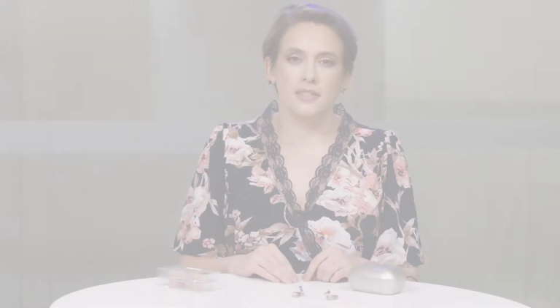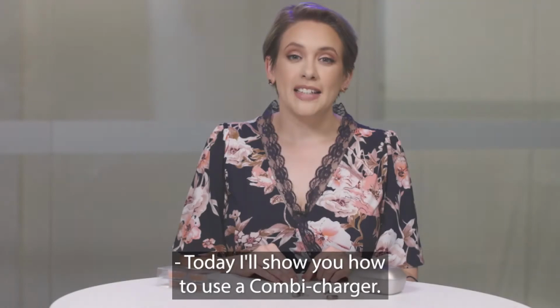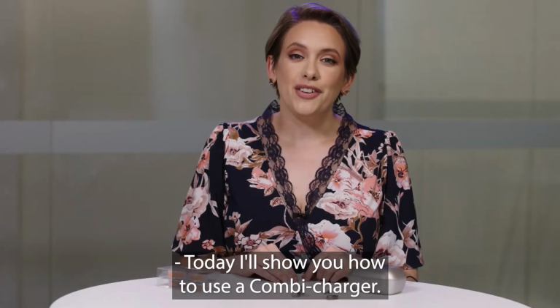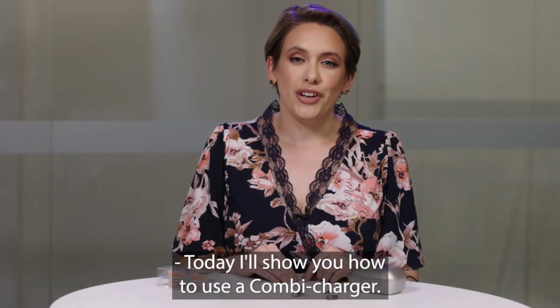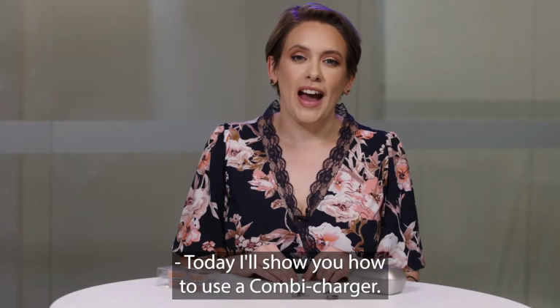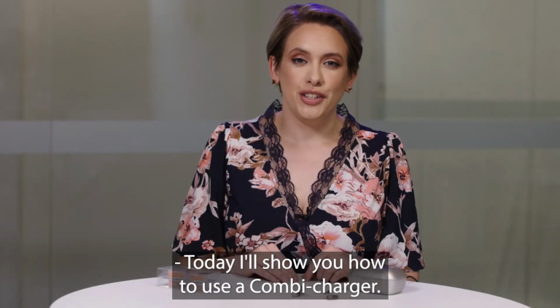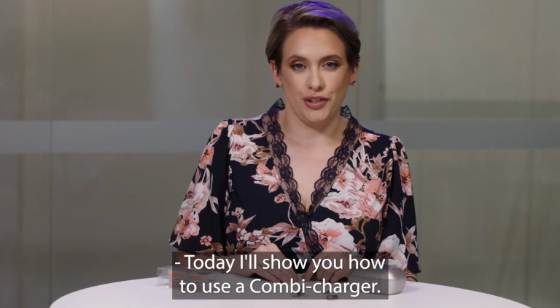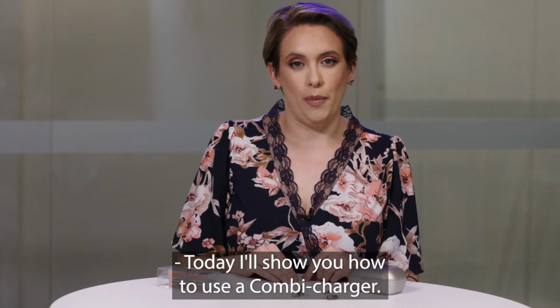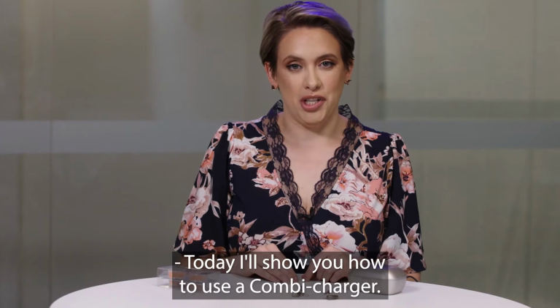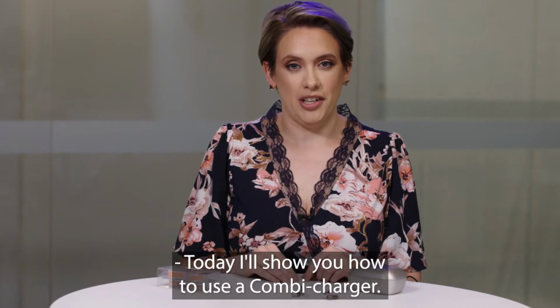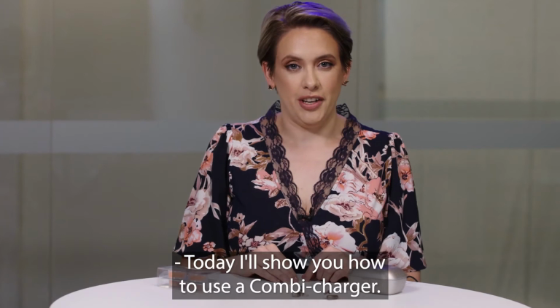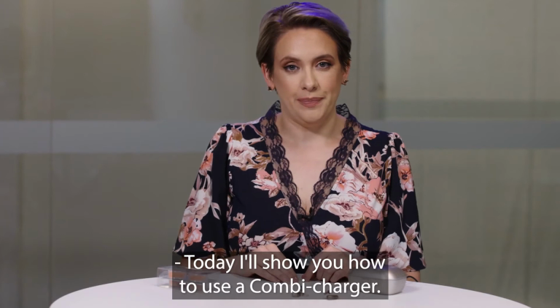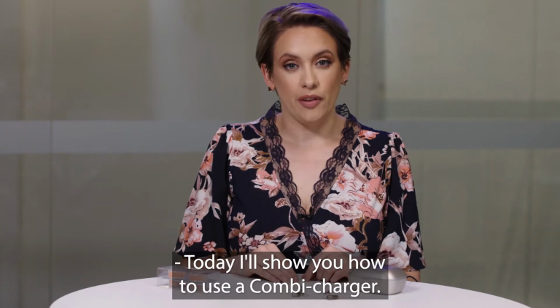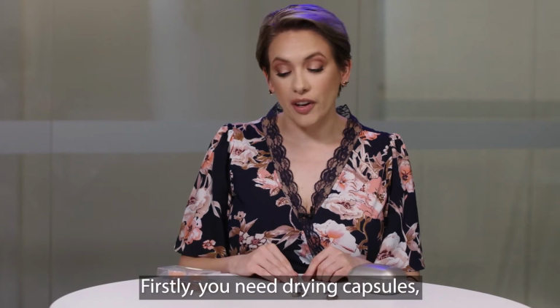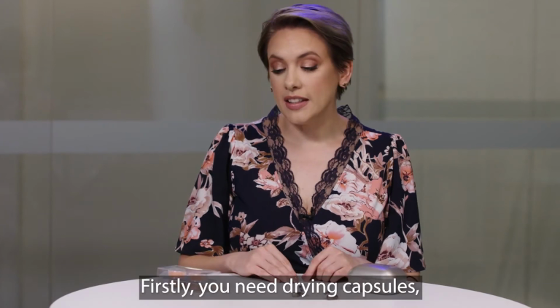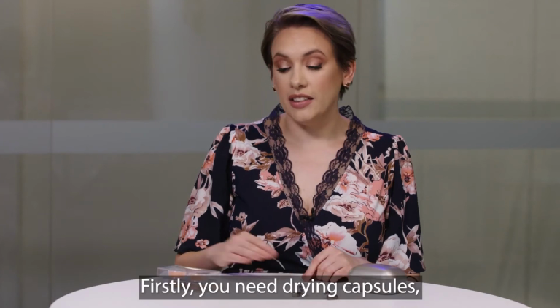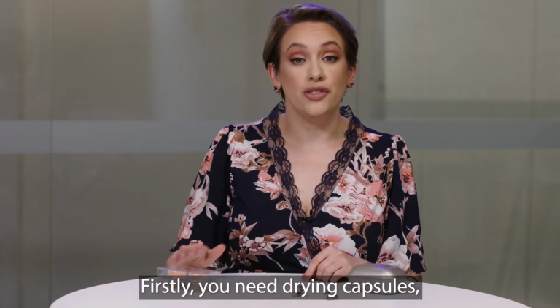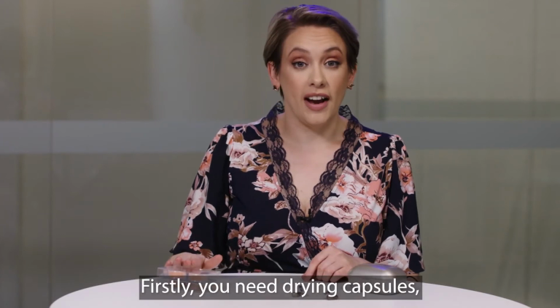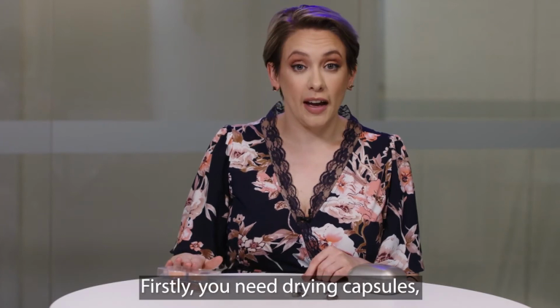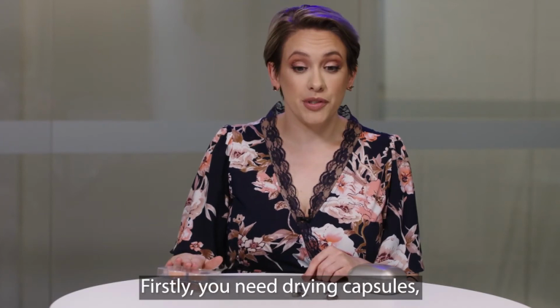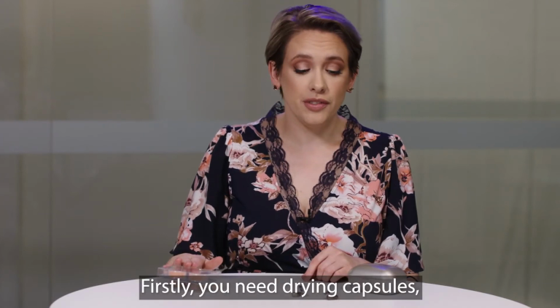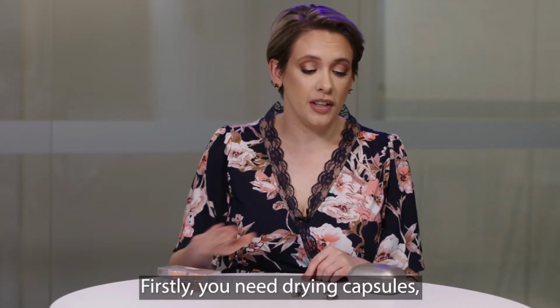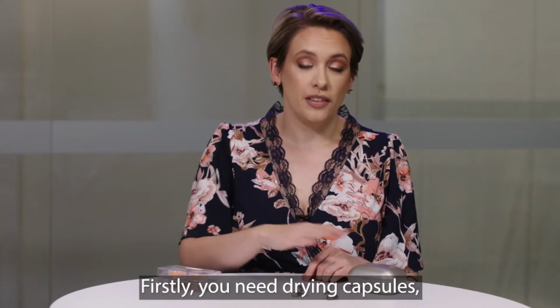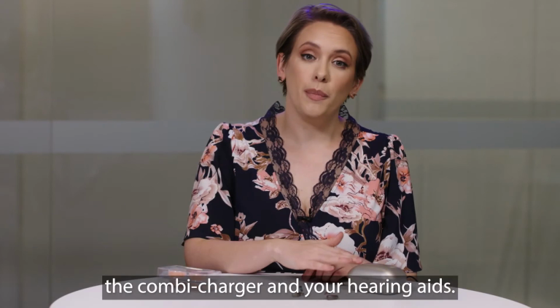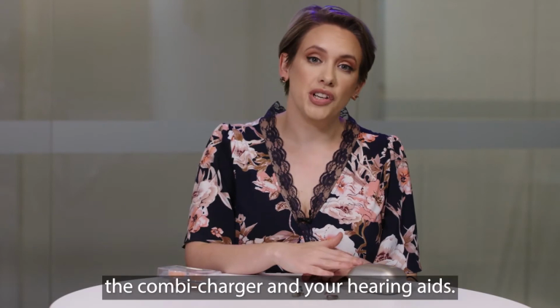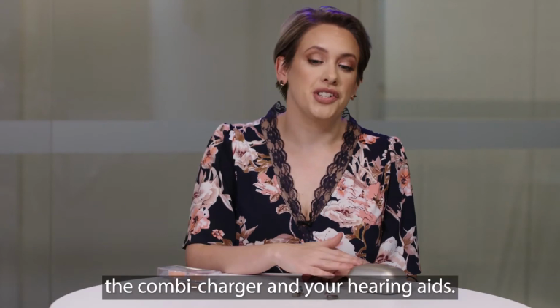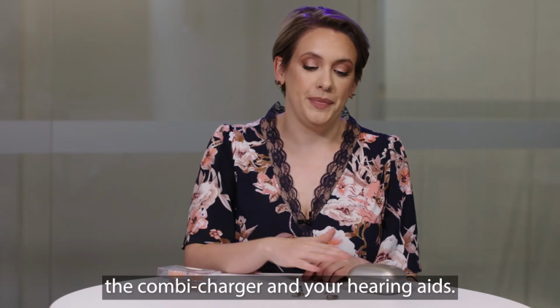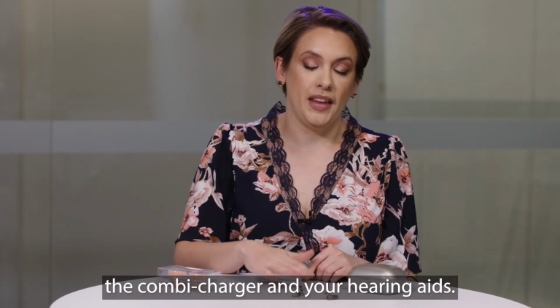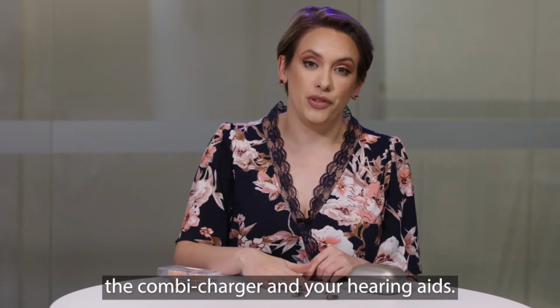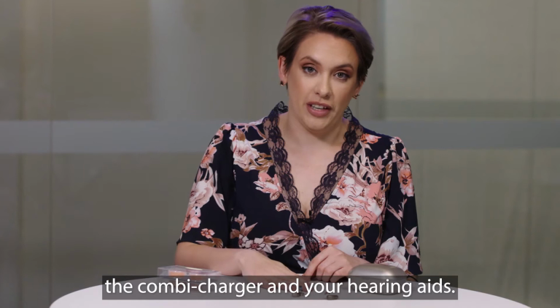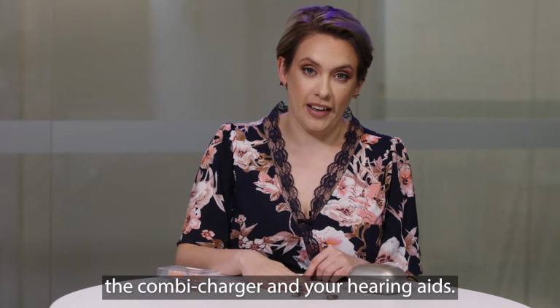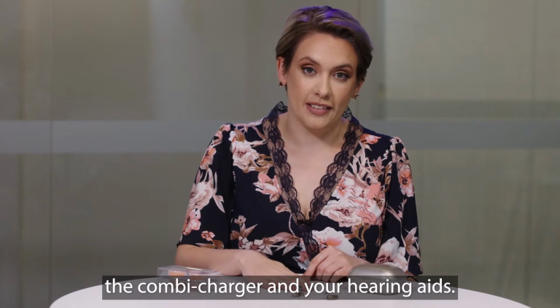Today I'll show you how to use a combi charger. Firstly, you need drying capsules, the combi charger, and your hearing aids.